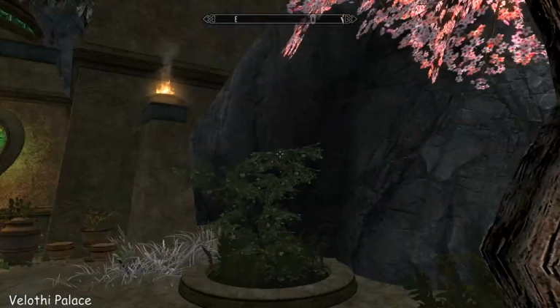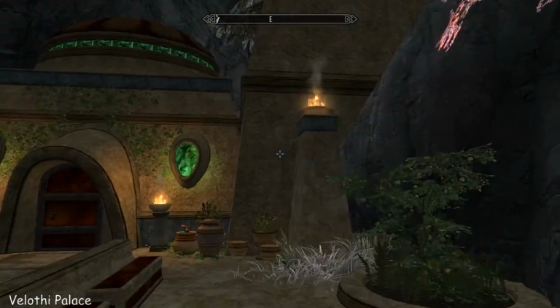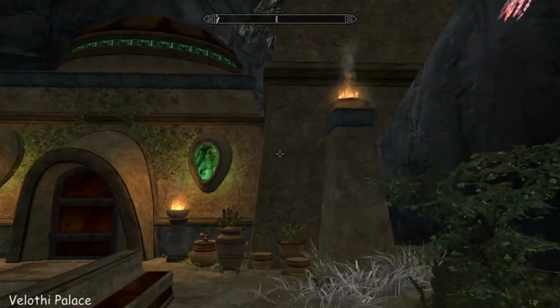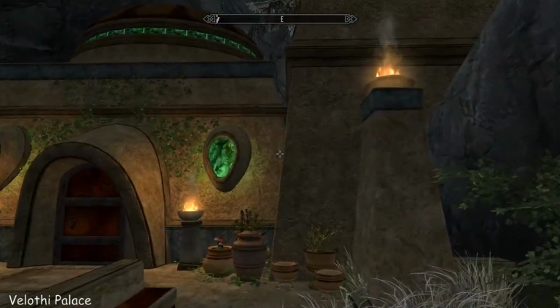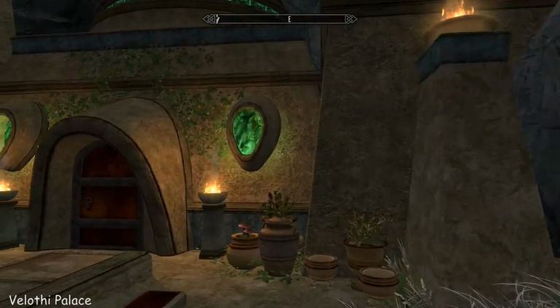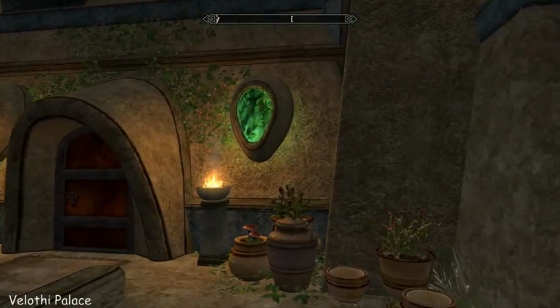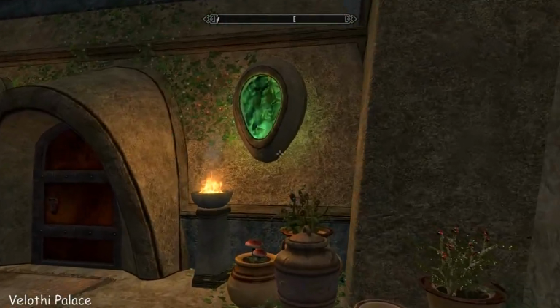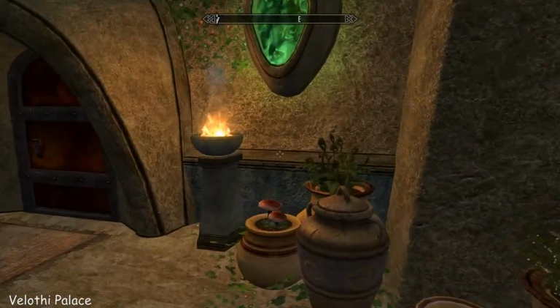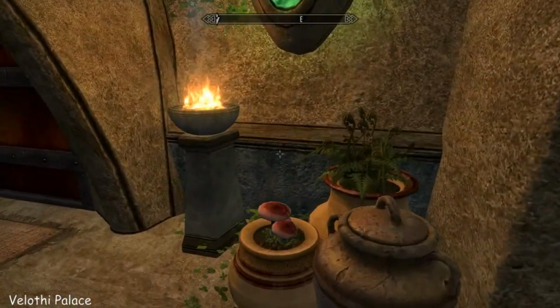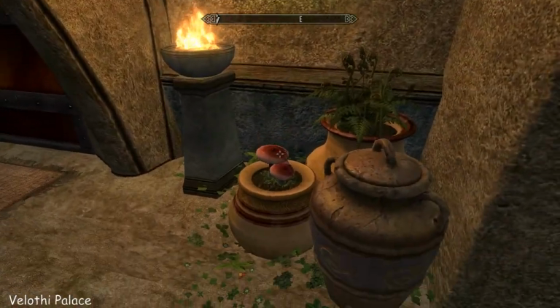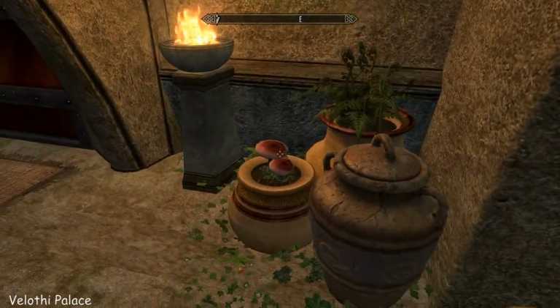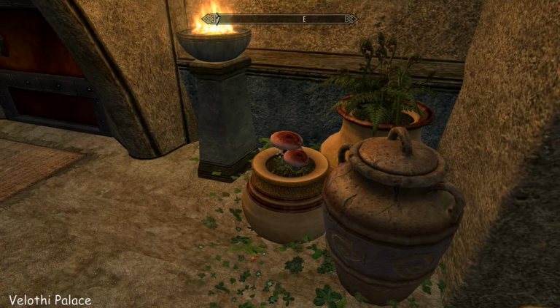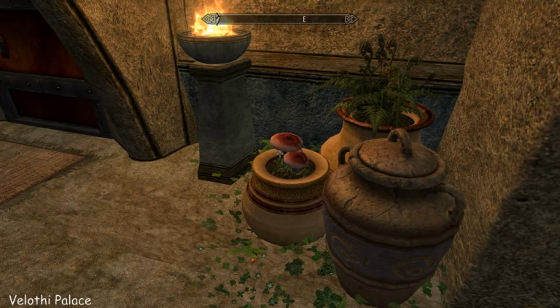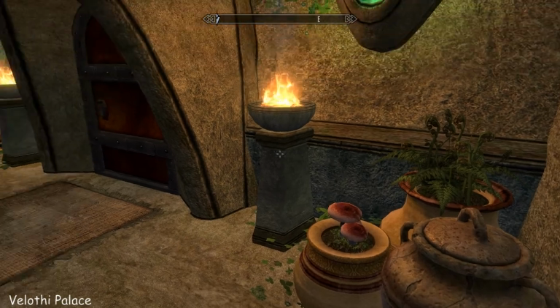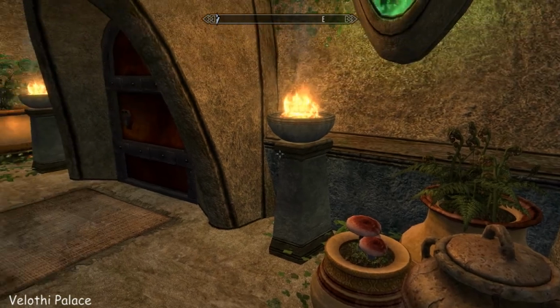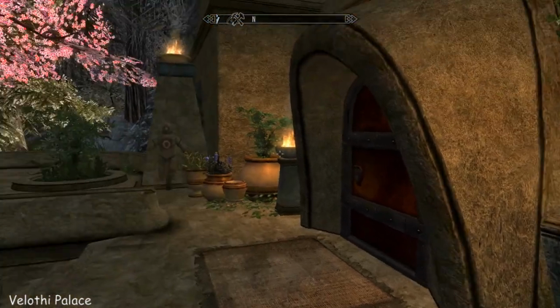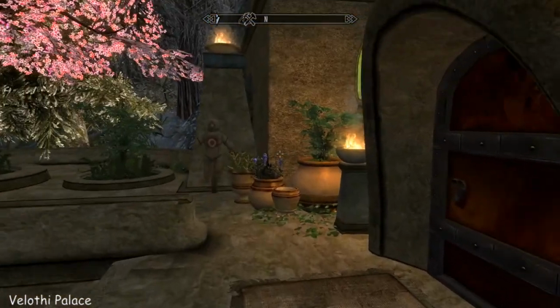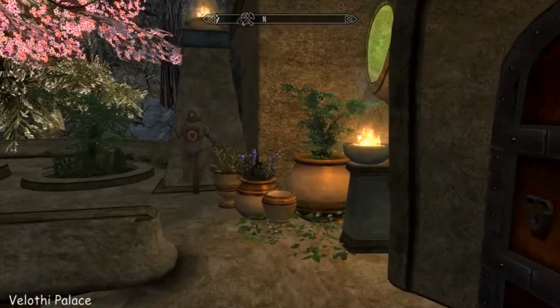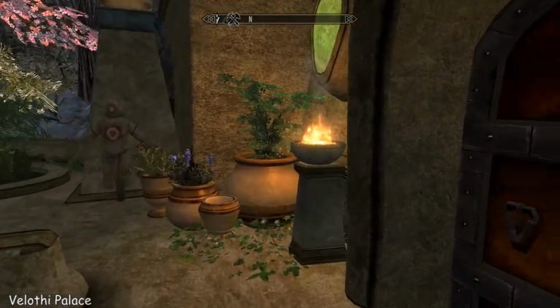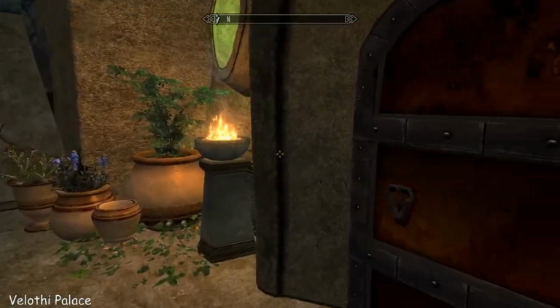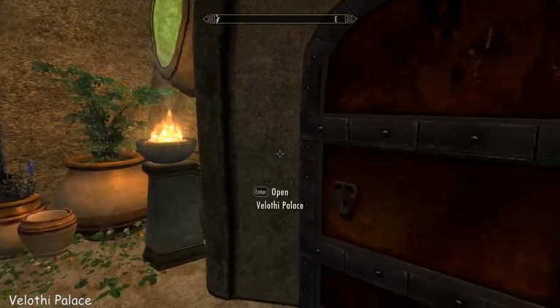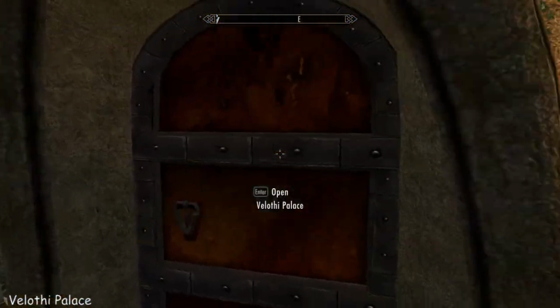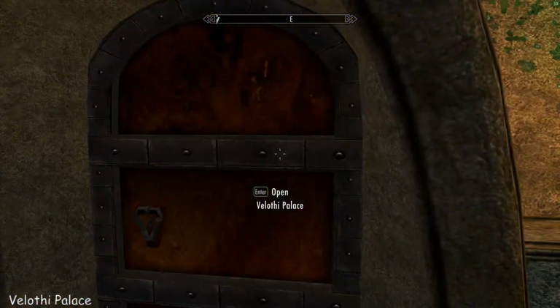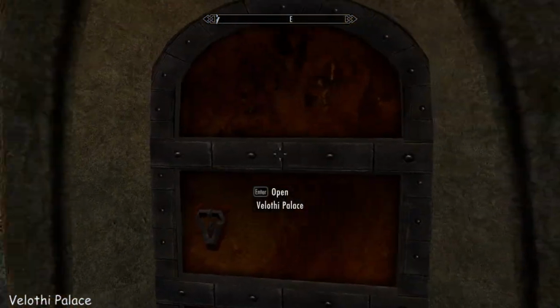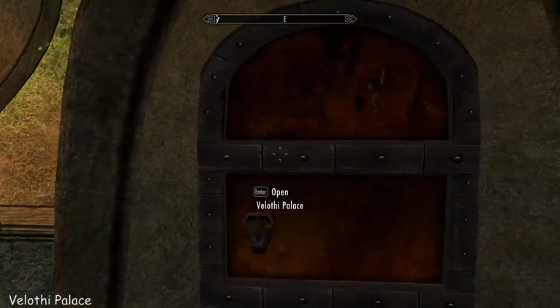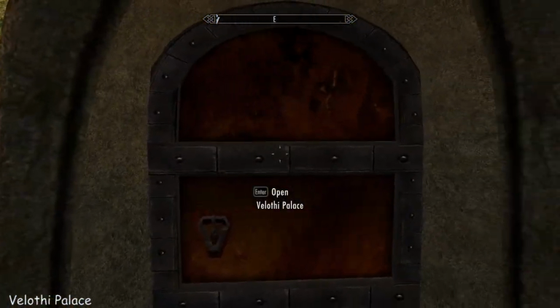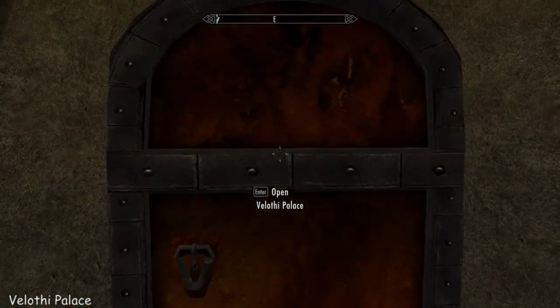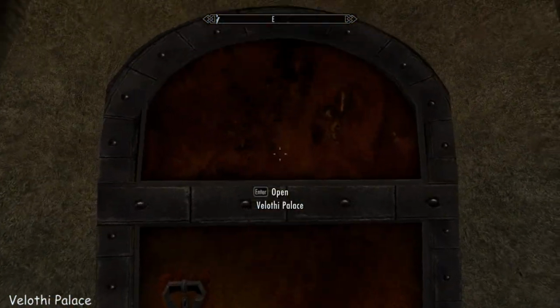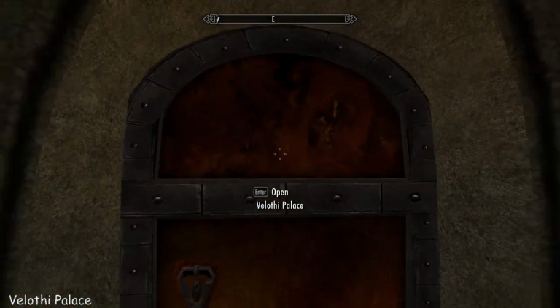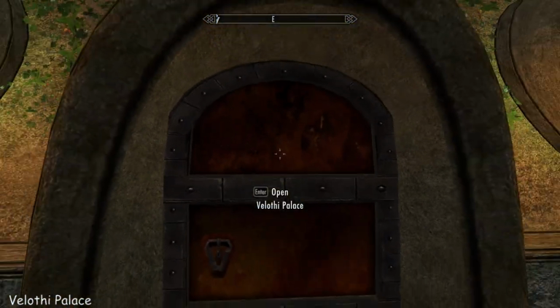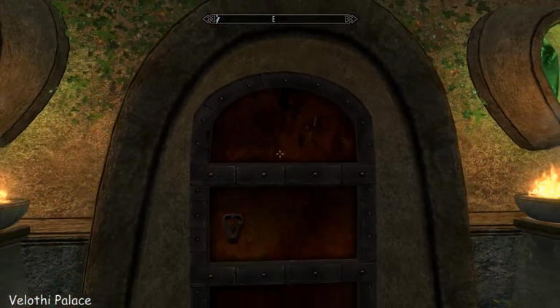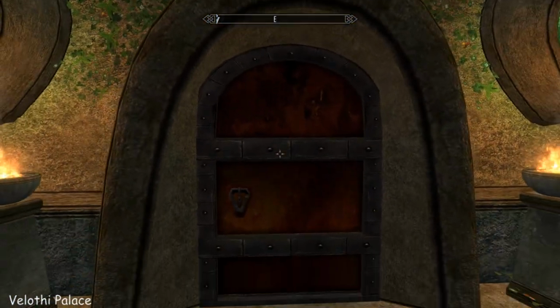Beautiful day. These are all static and very pretty. Look at the doors.